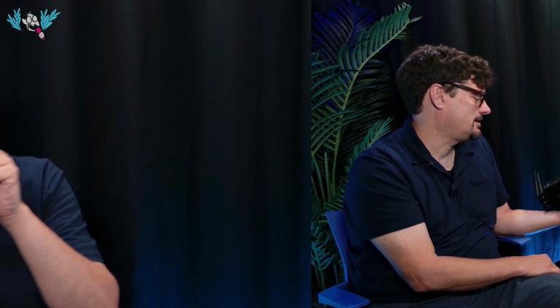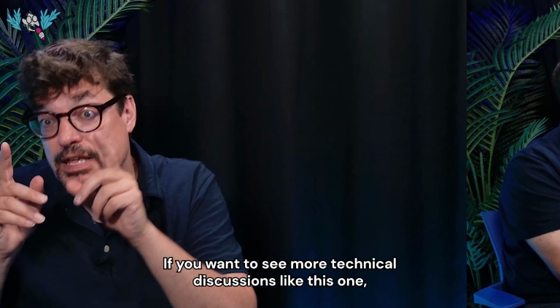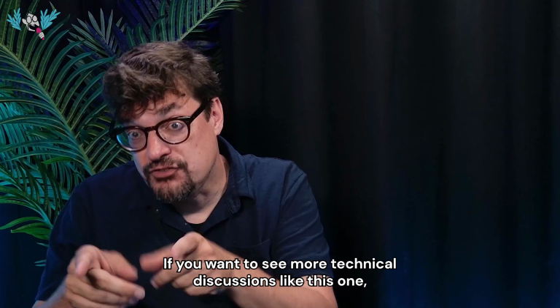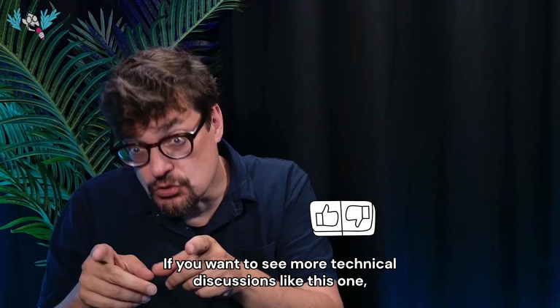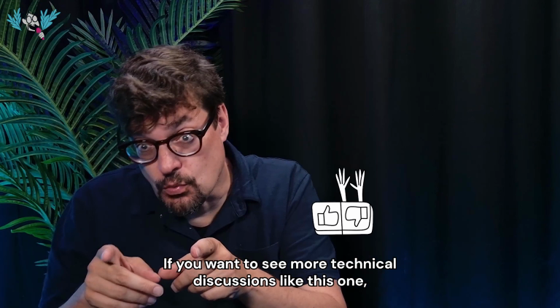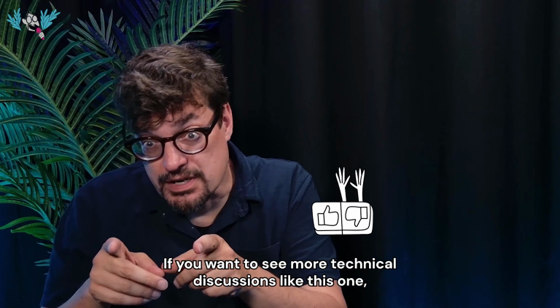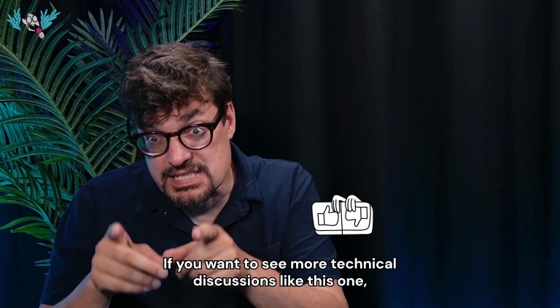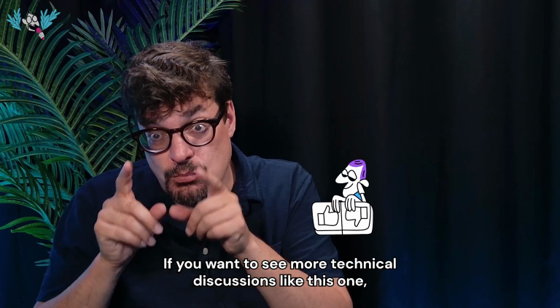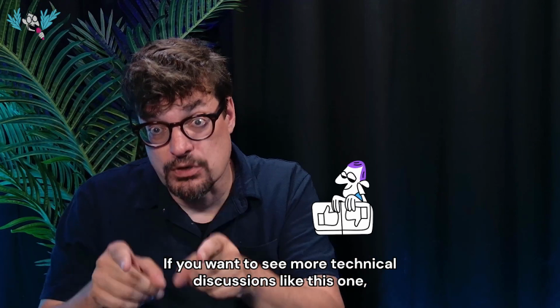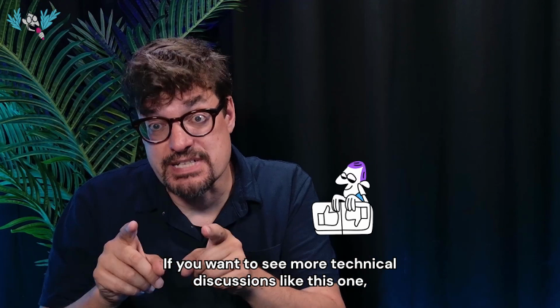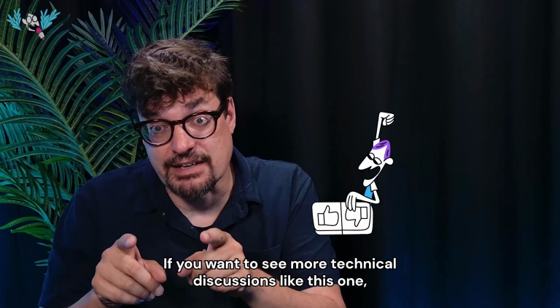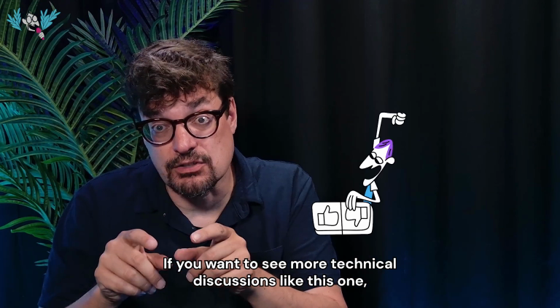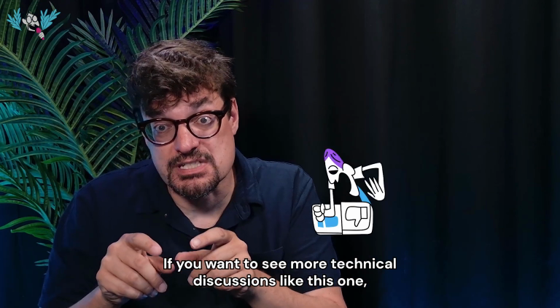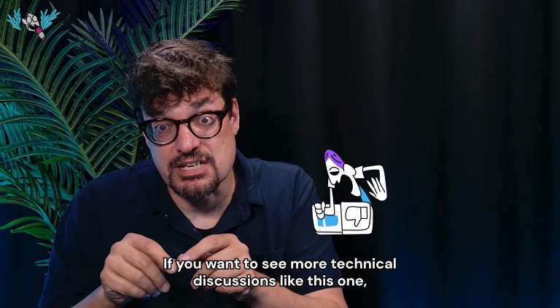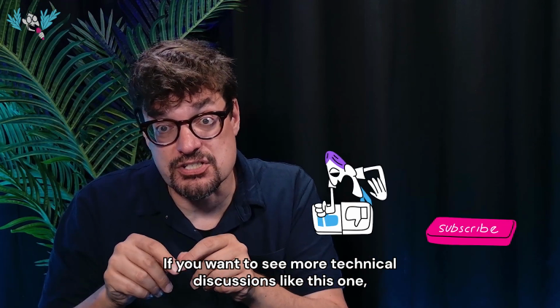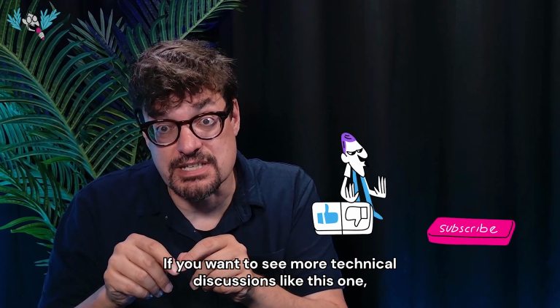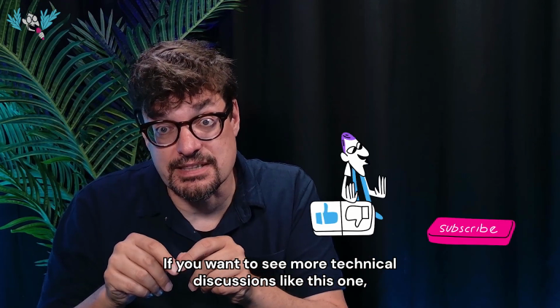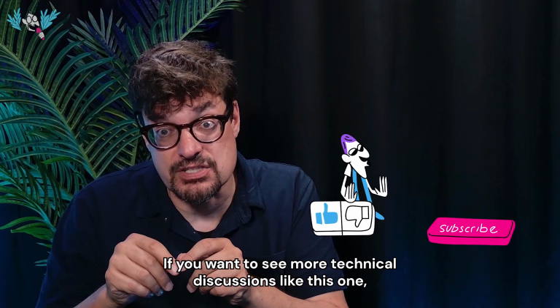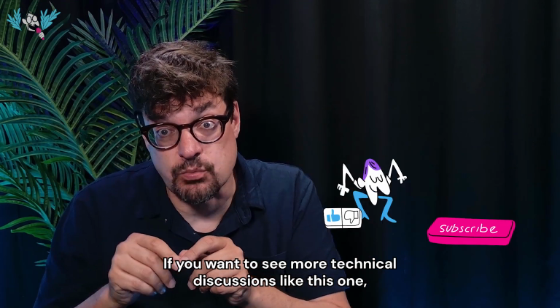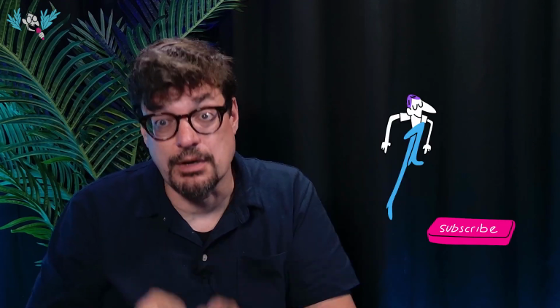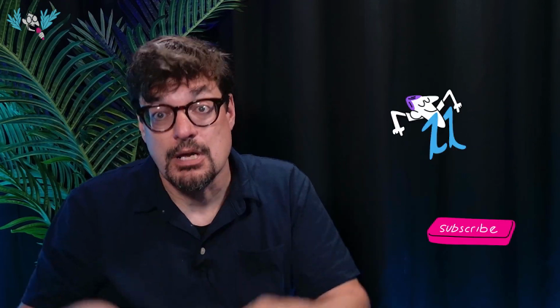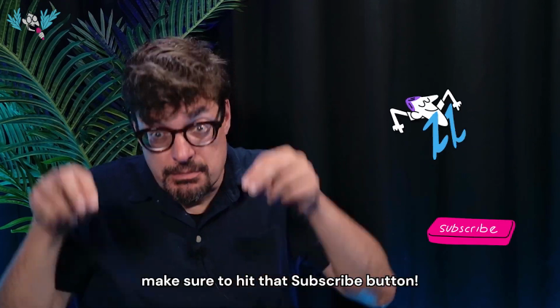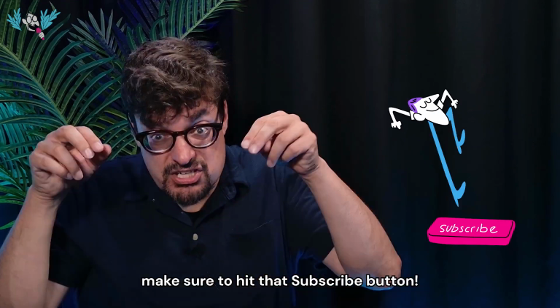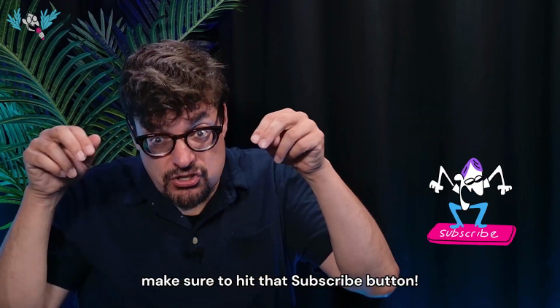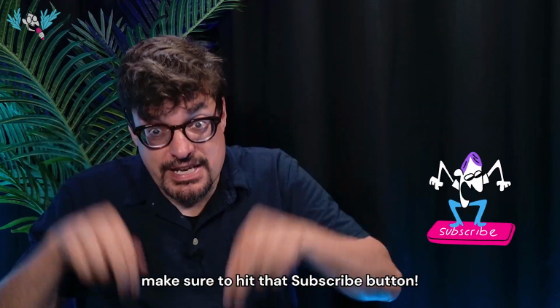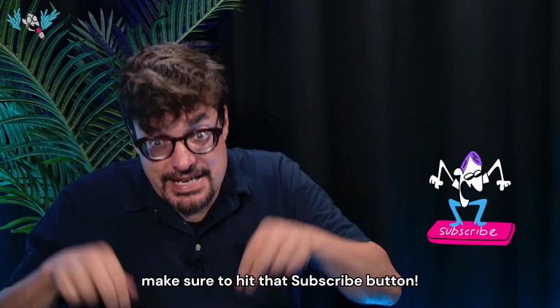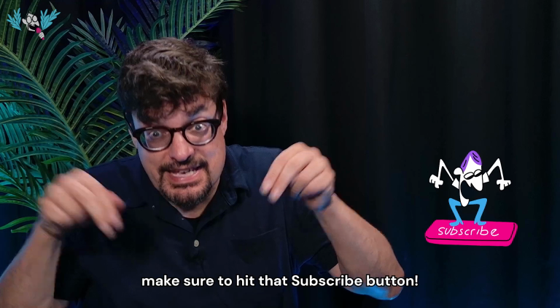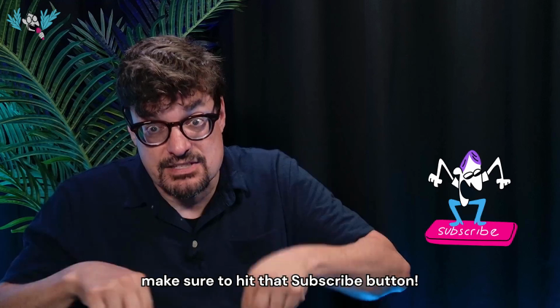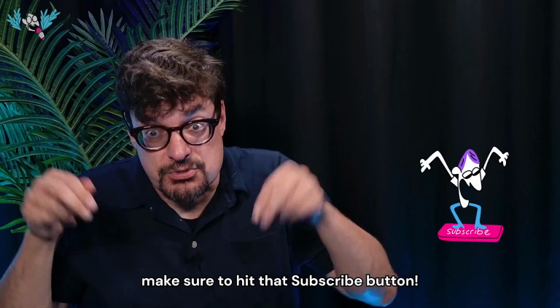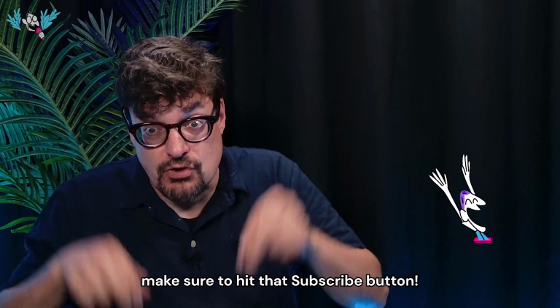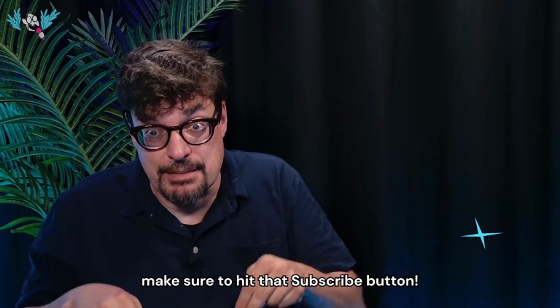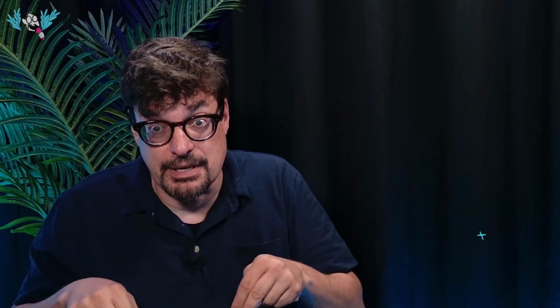If you want to see more technical discussions like this one, make sure to hit that subscribe button.